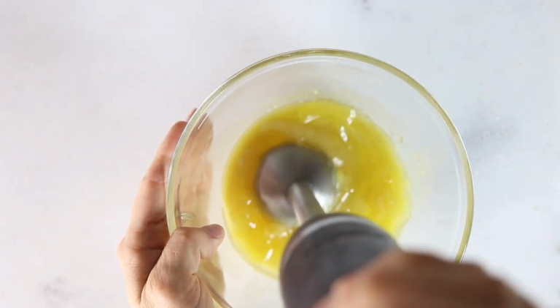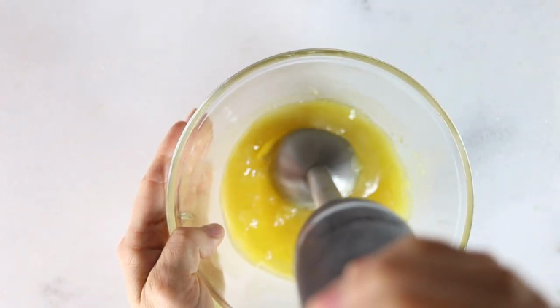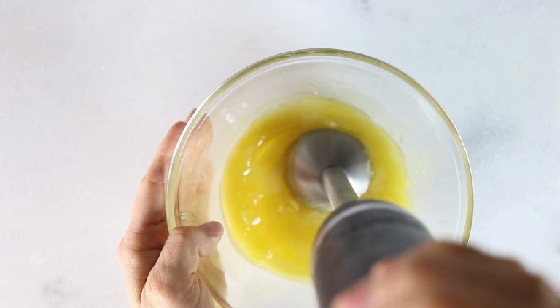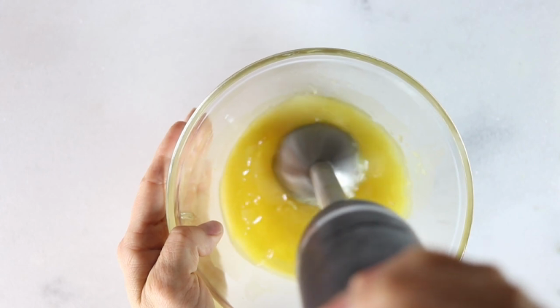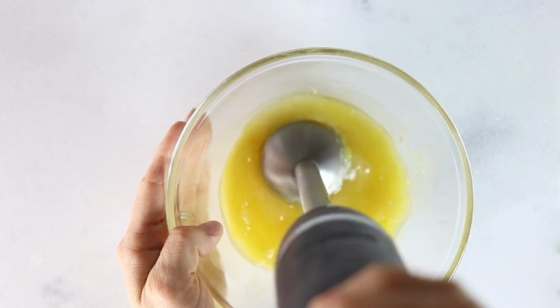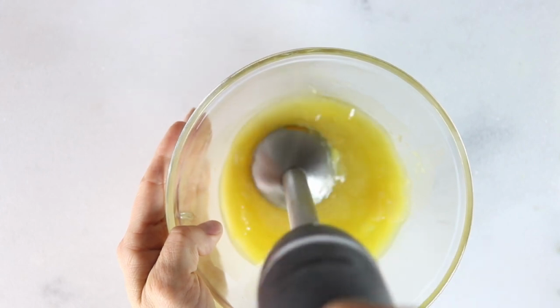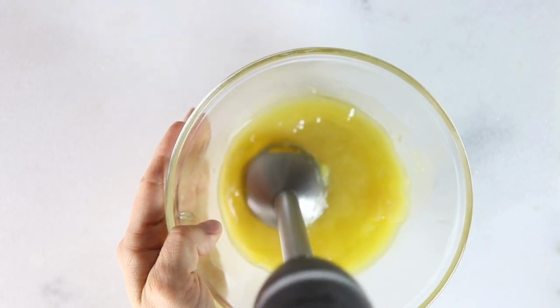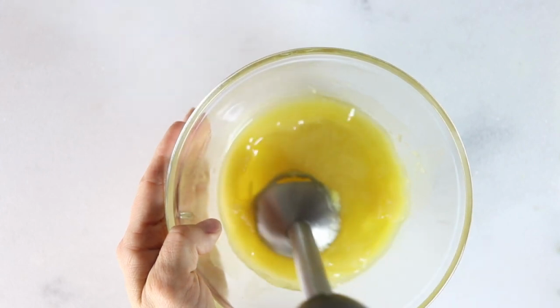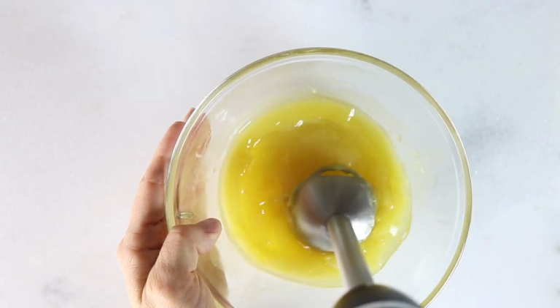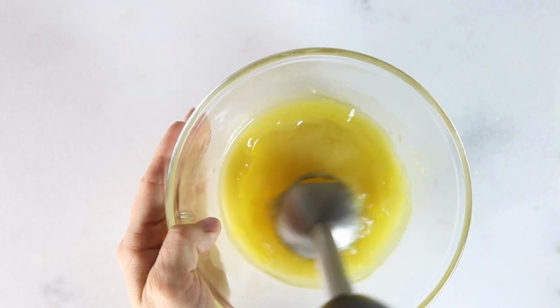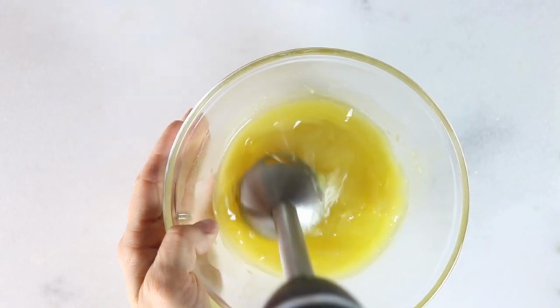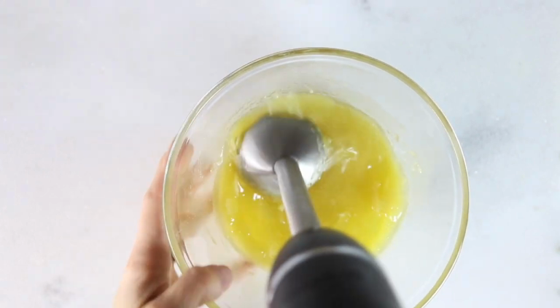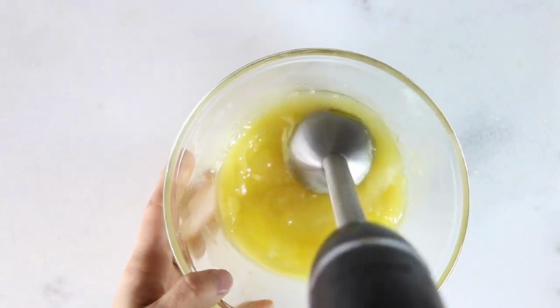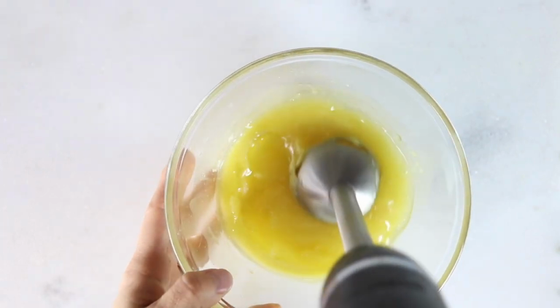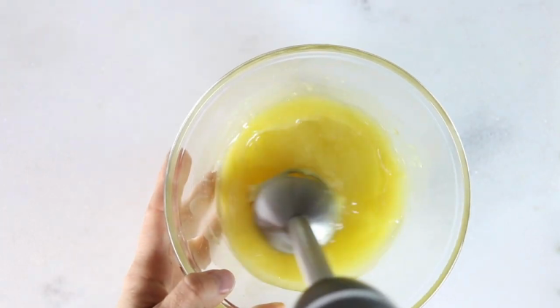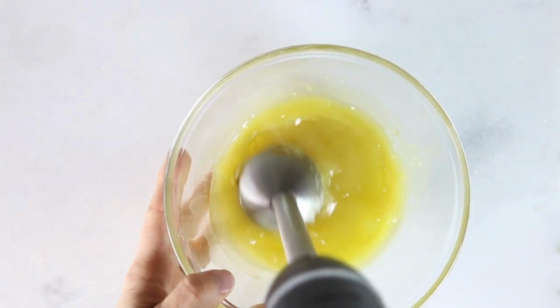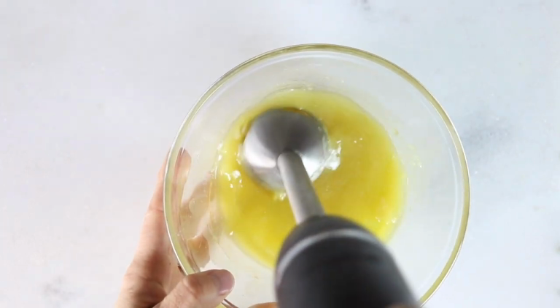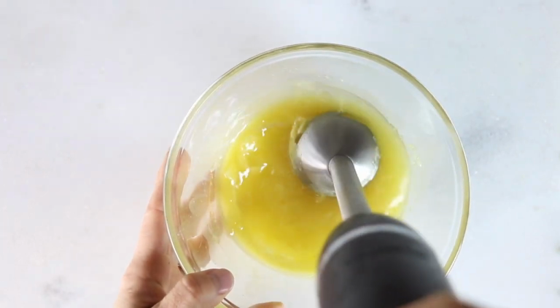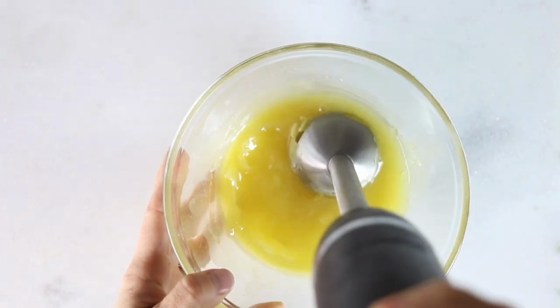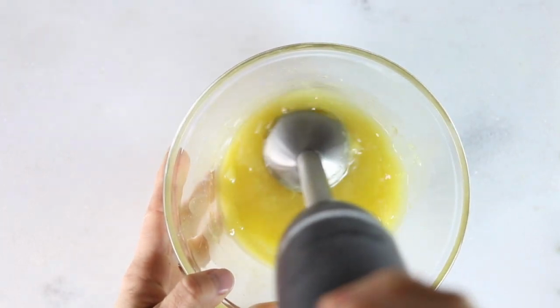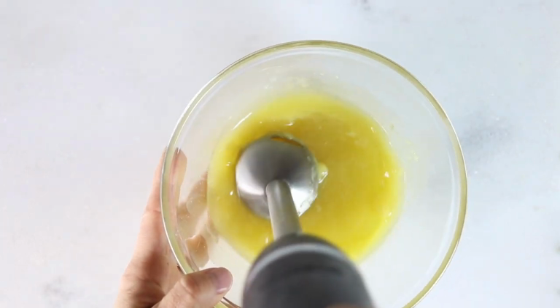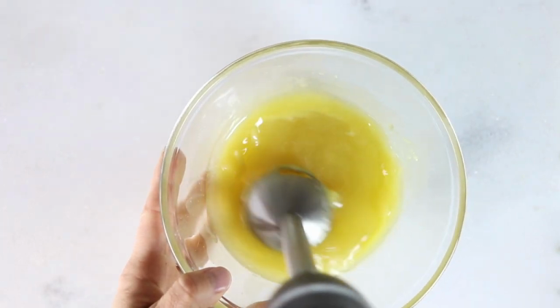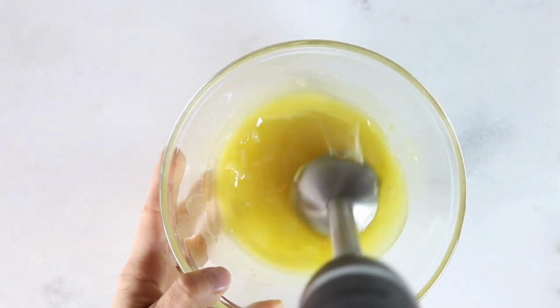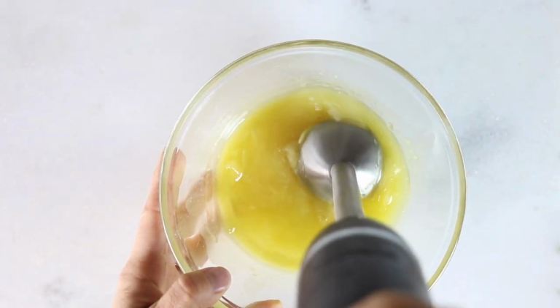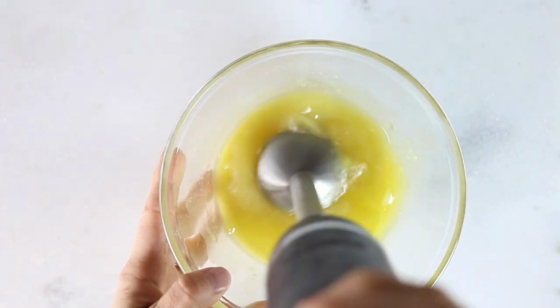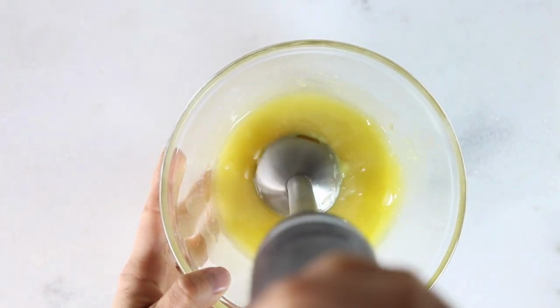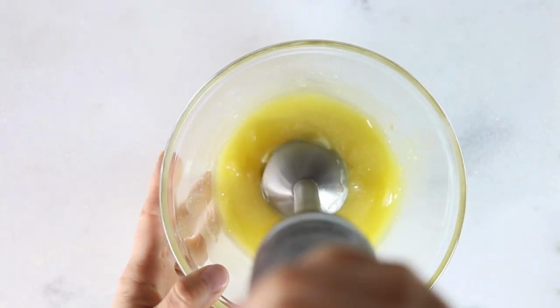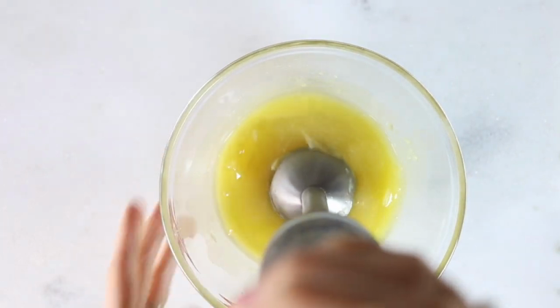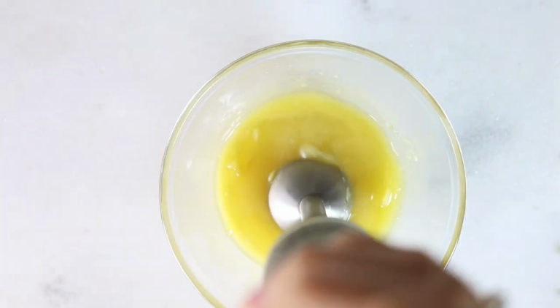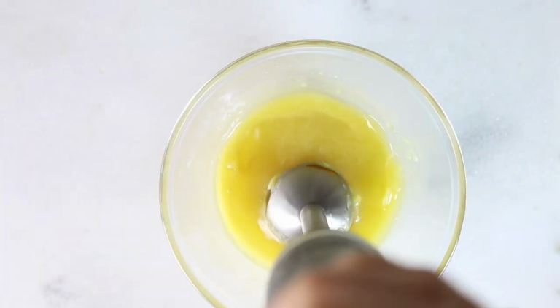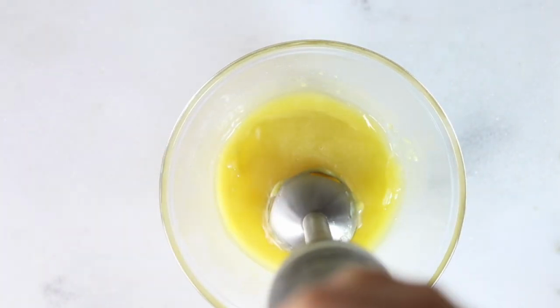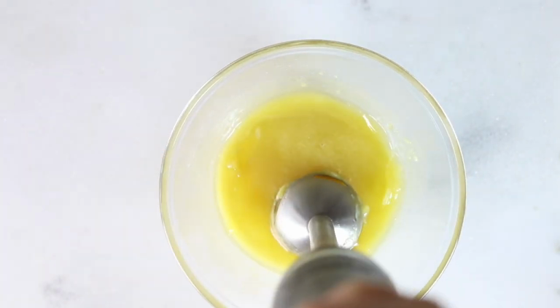I'm going to mix this up with an immersion blender and just kind of pump it up and down until it gets thick and creamy.